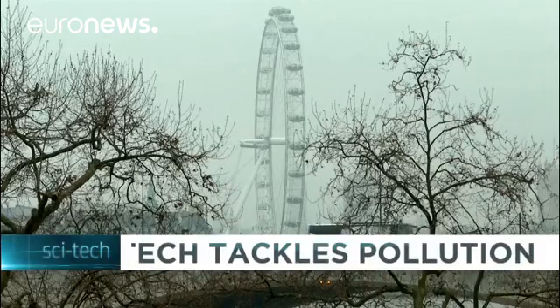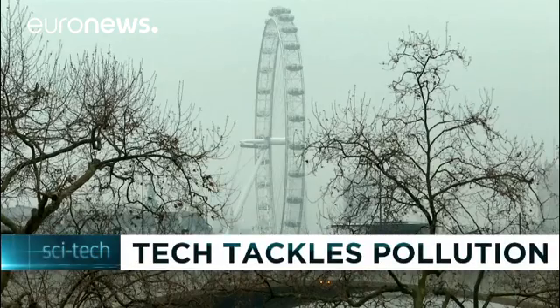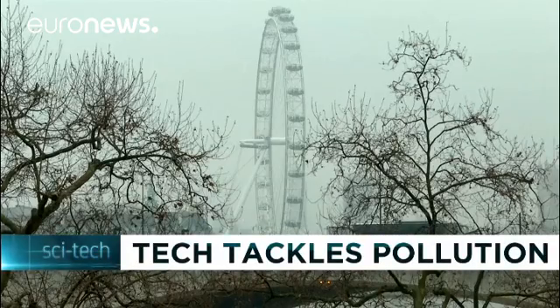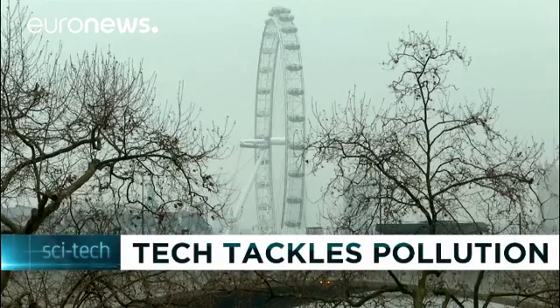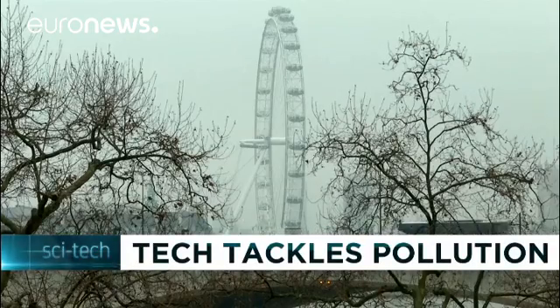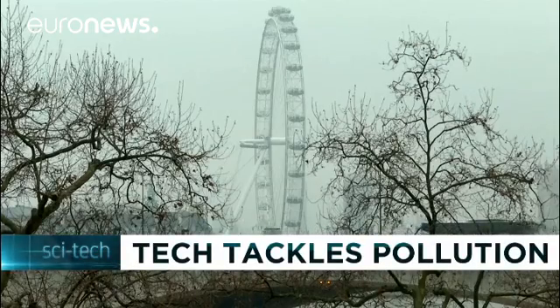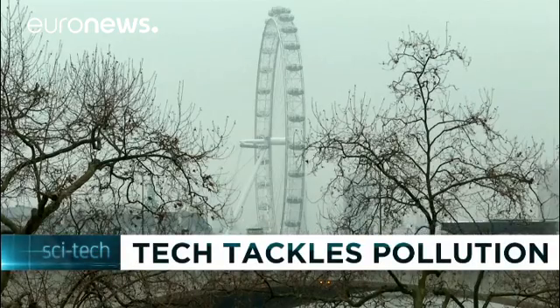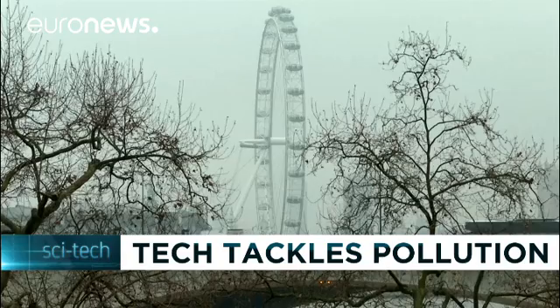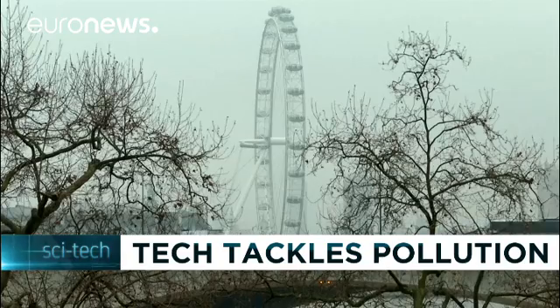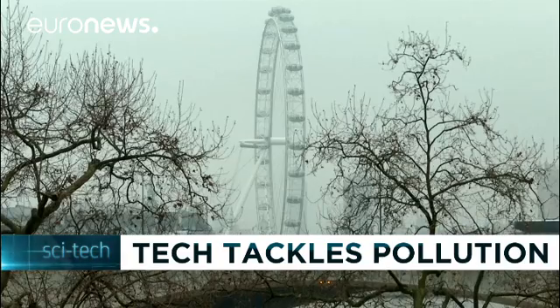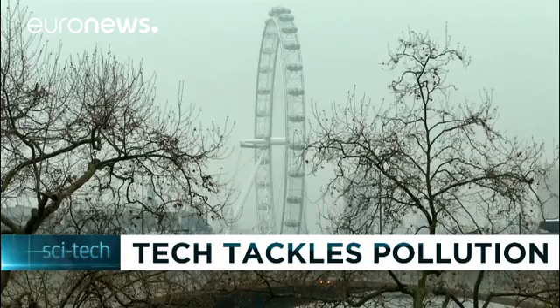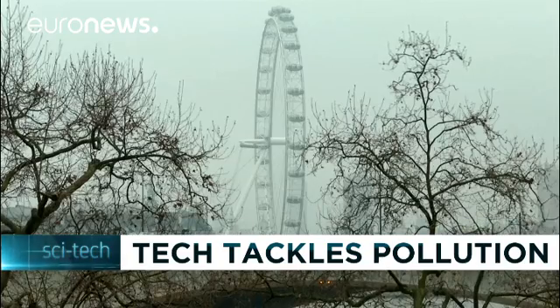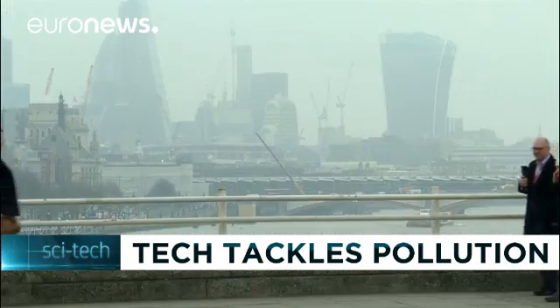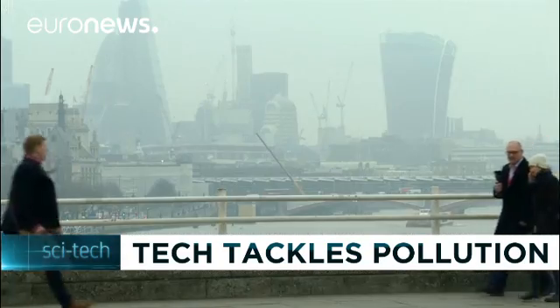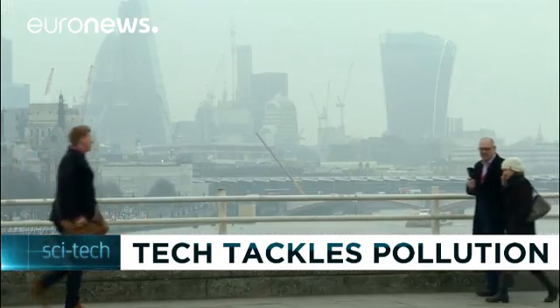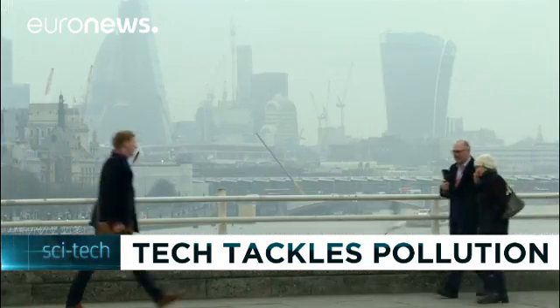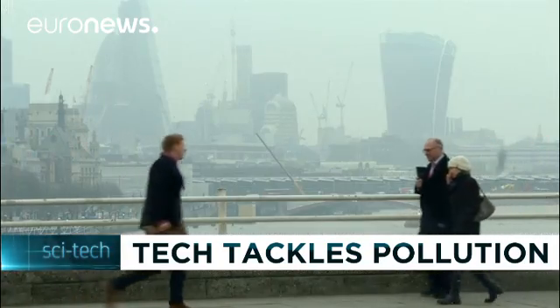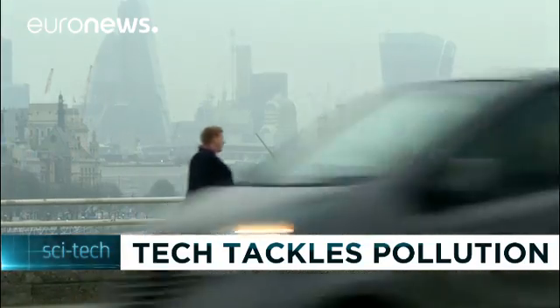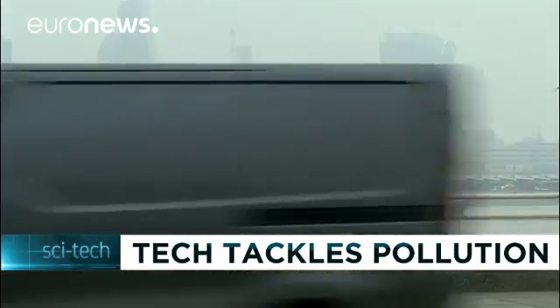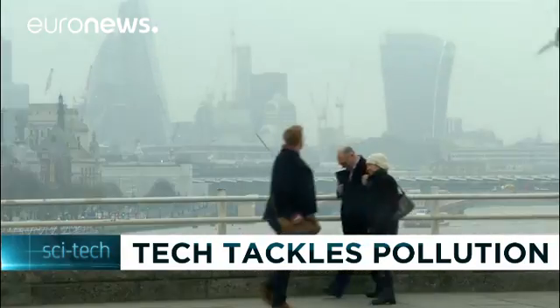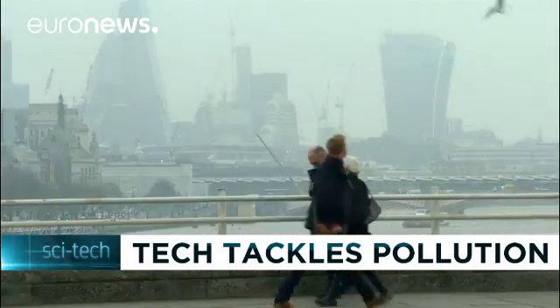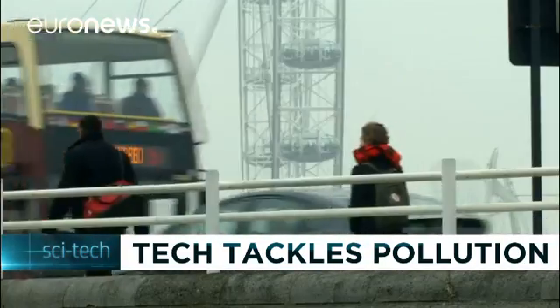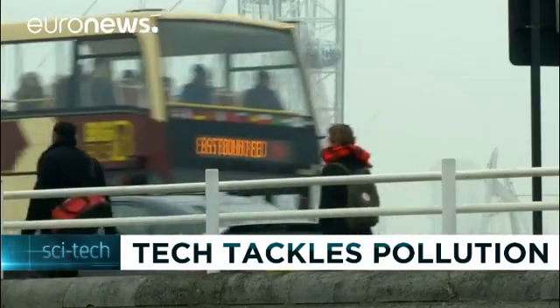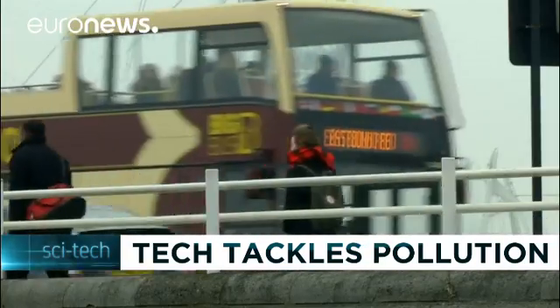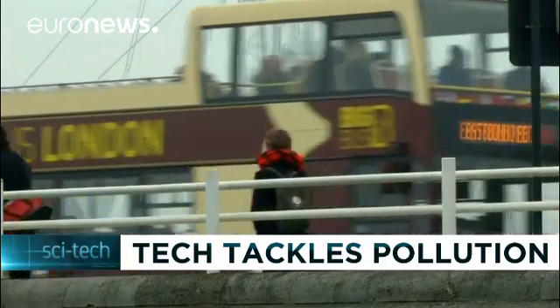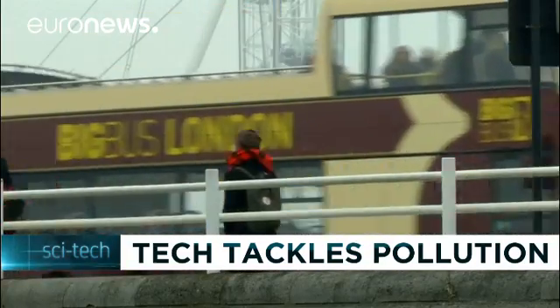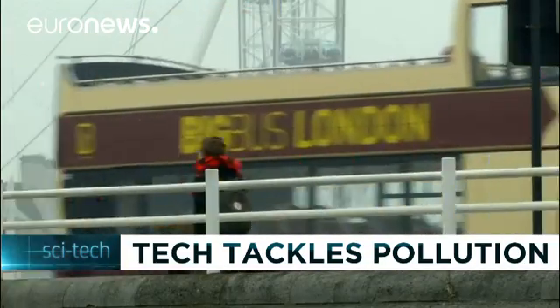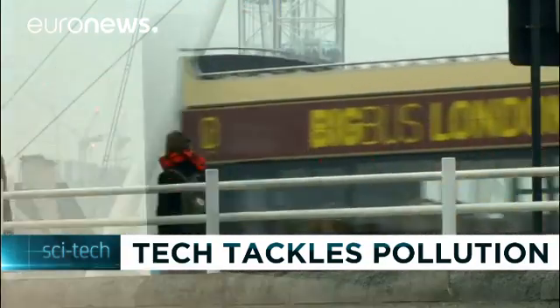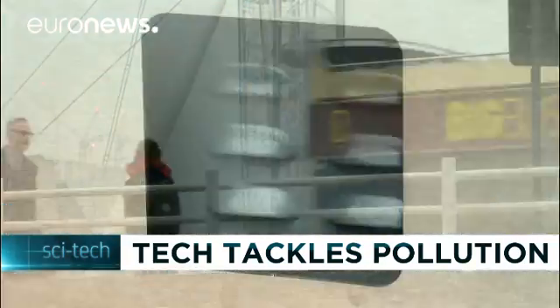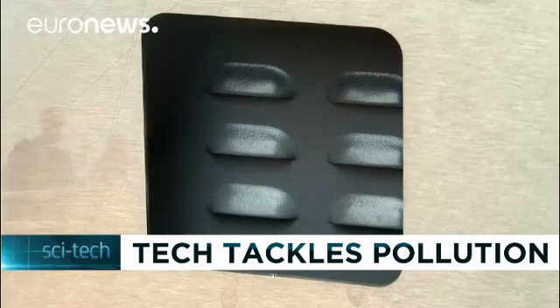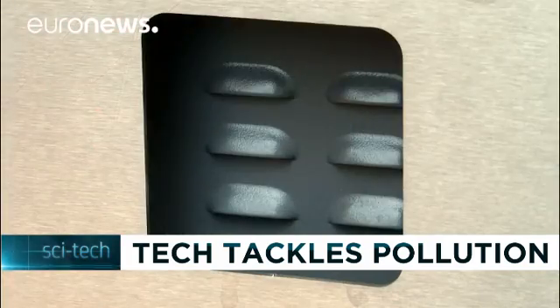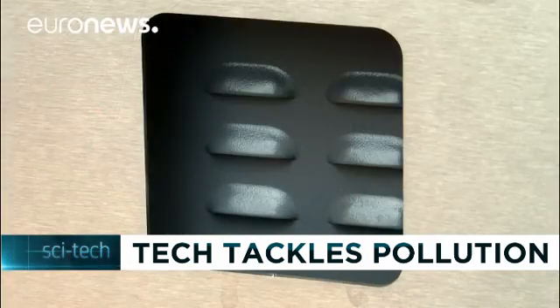In London, a number of tech startups are developing technology to keep residents informed, and in some cases protected from air pollution.